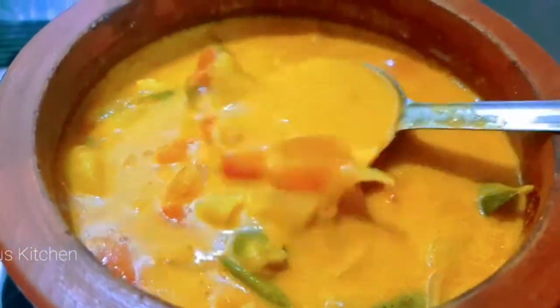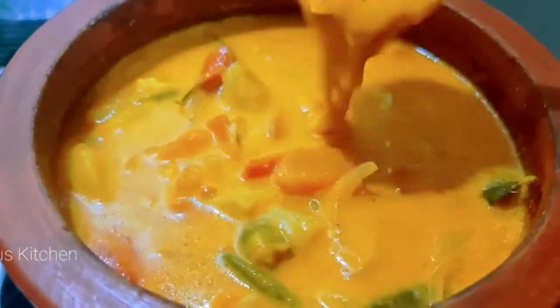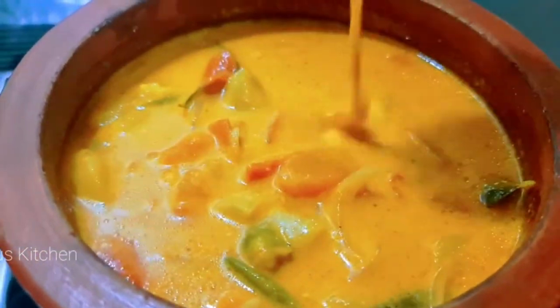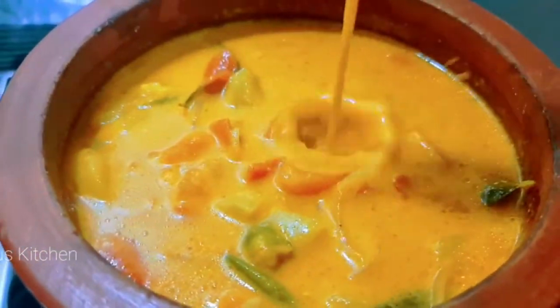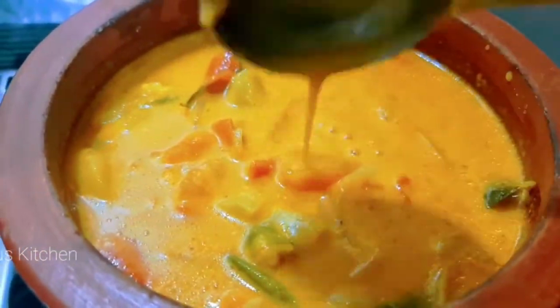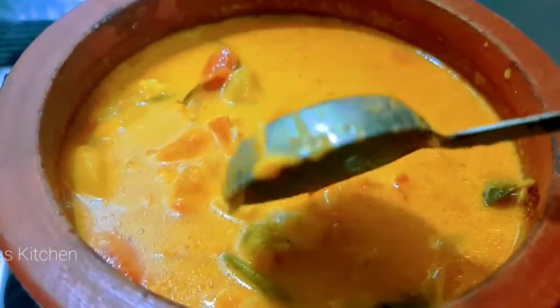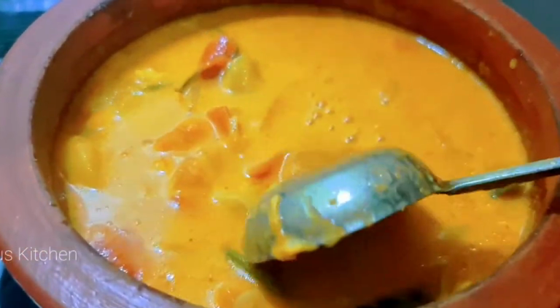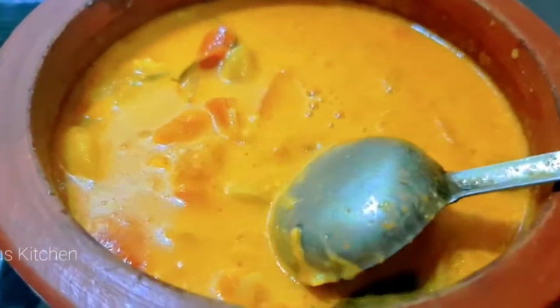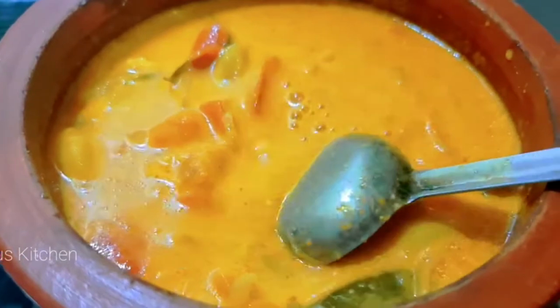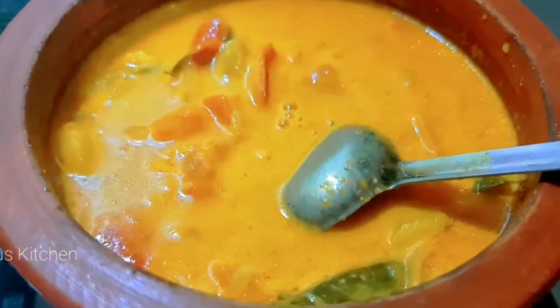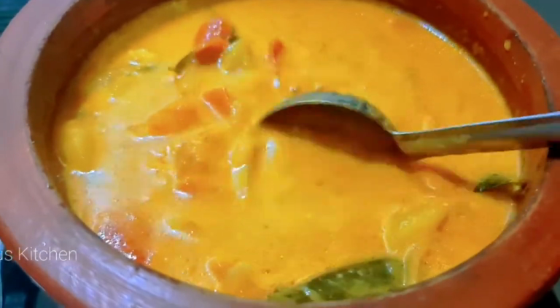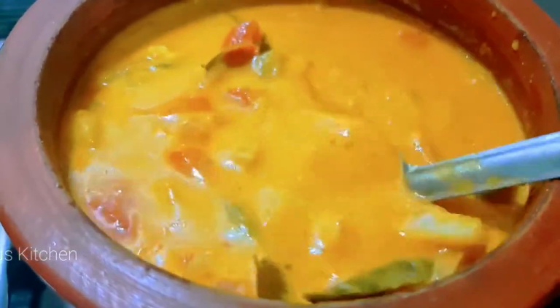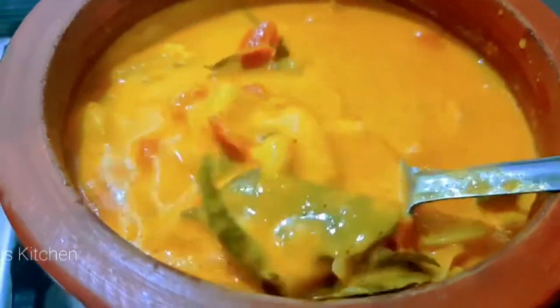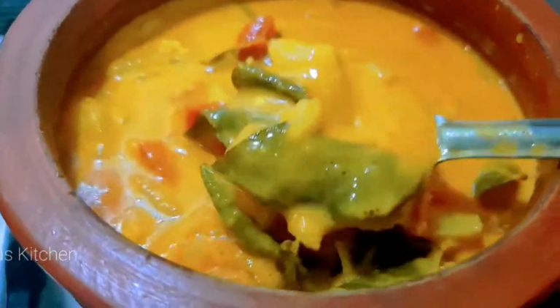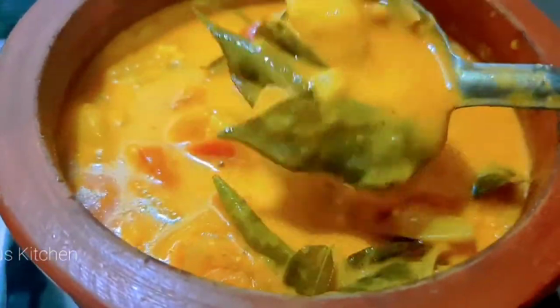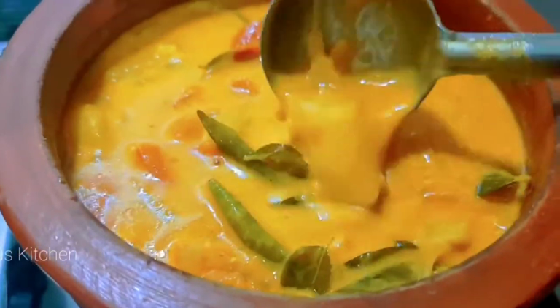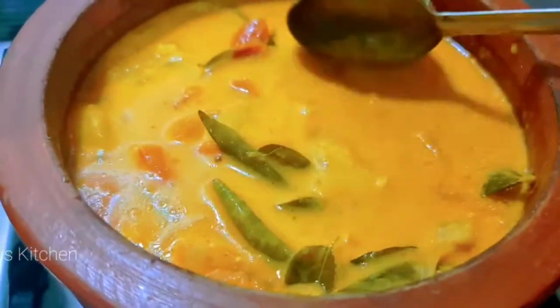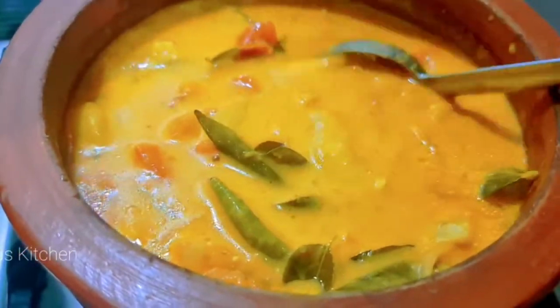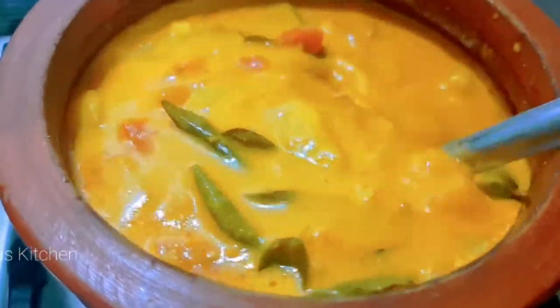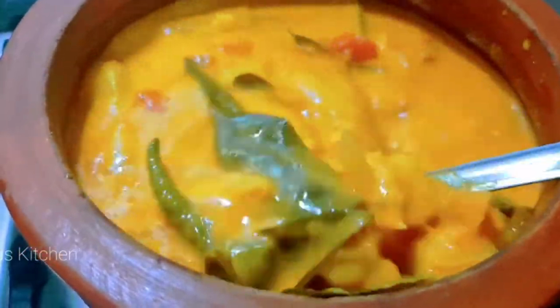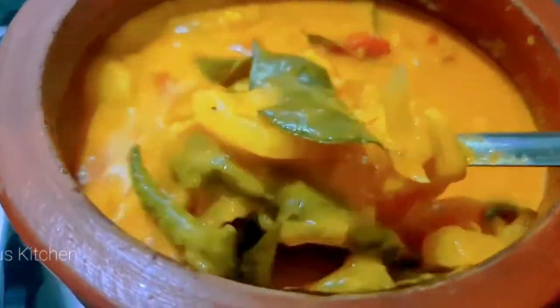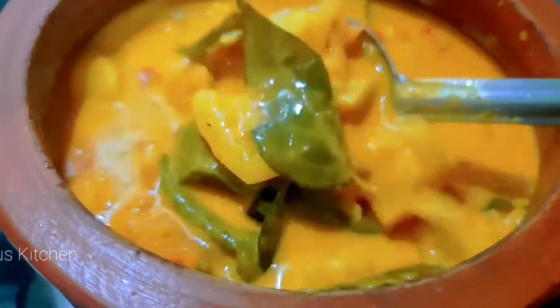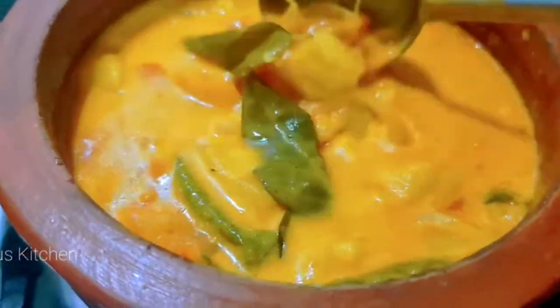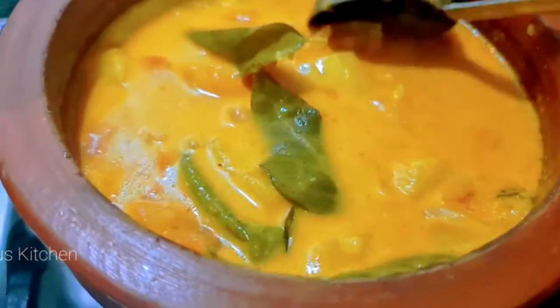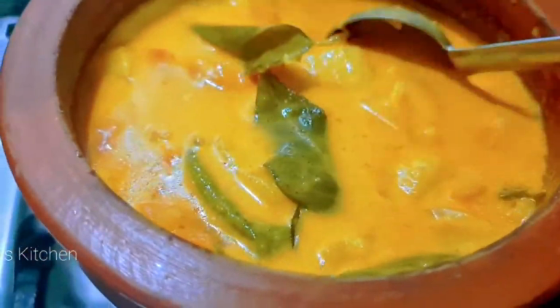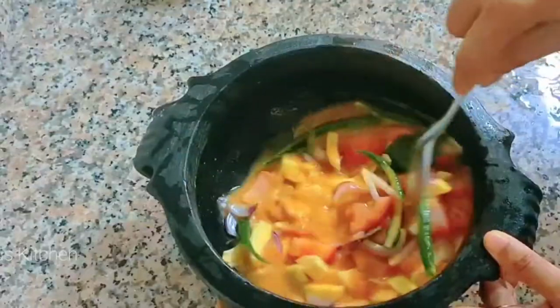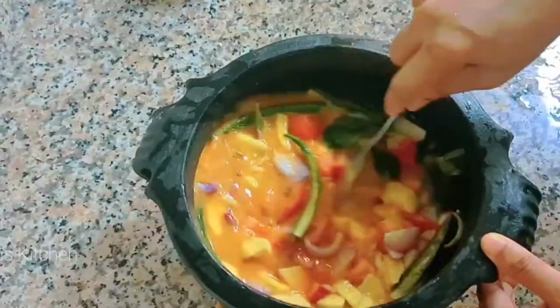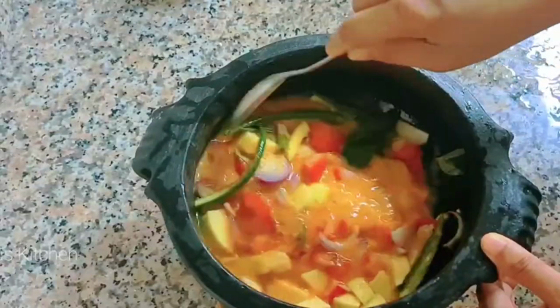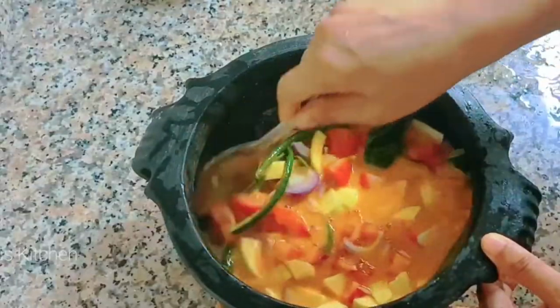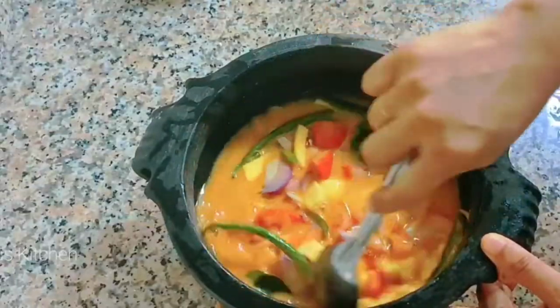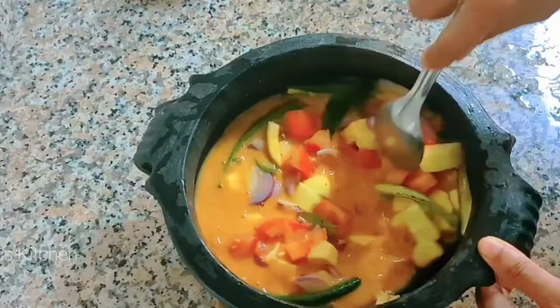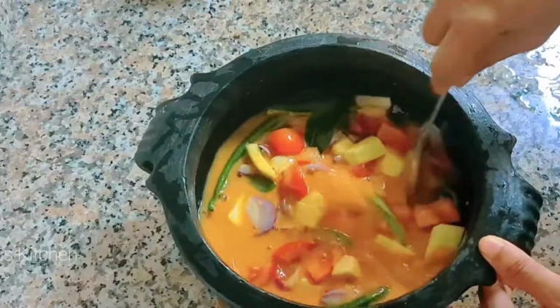Welcome to our new video. I am going to taste and taste. This is how I am going to taste.